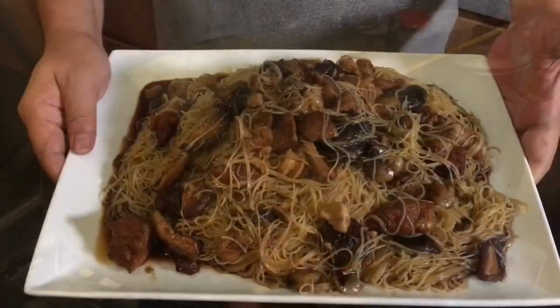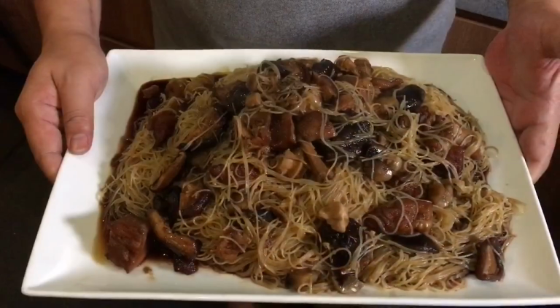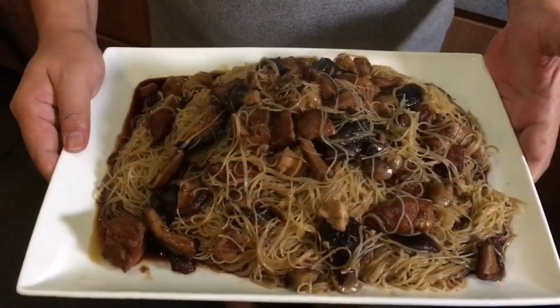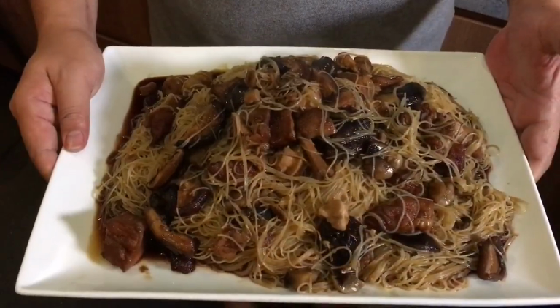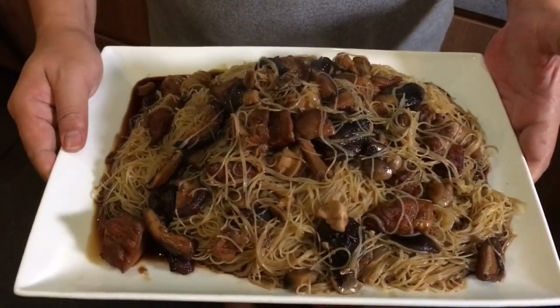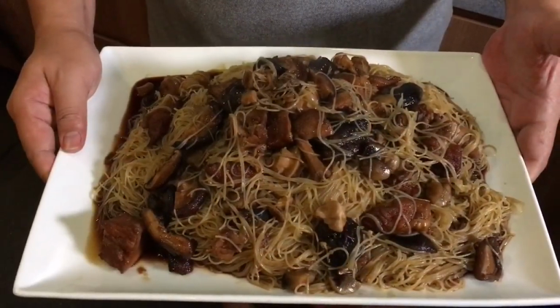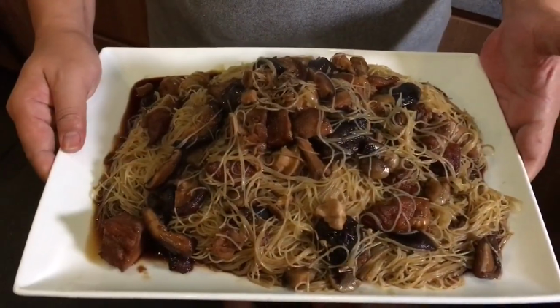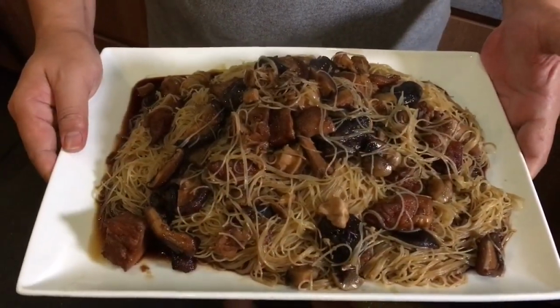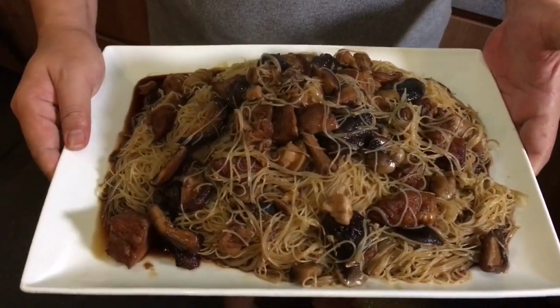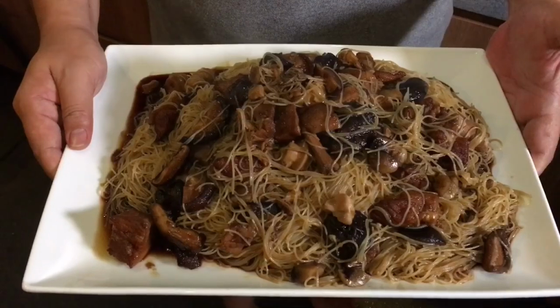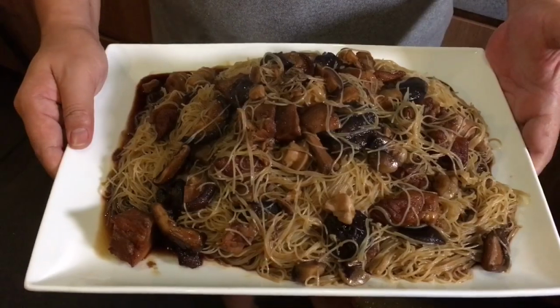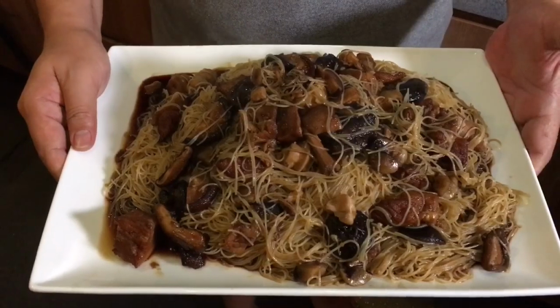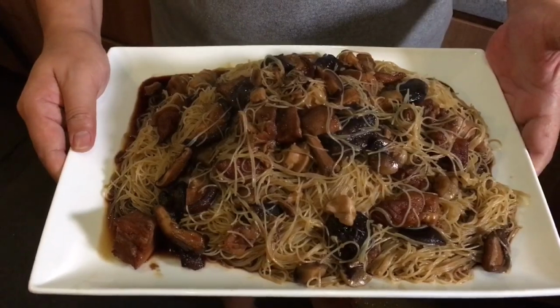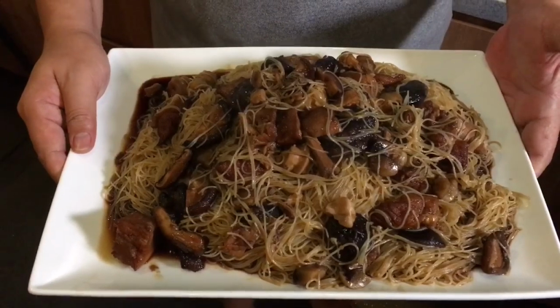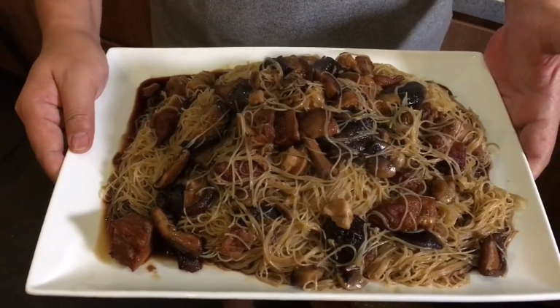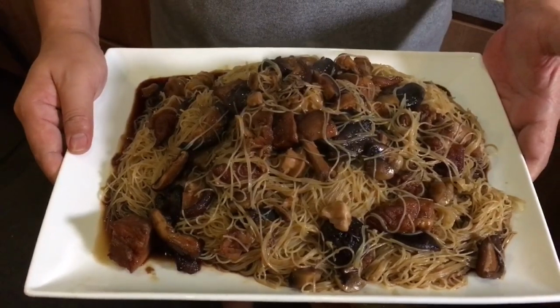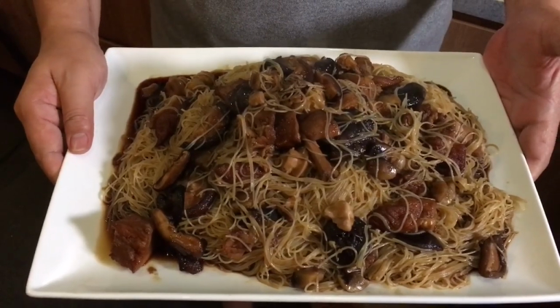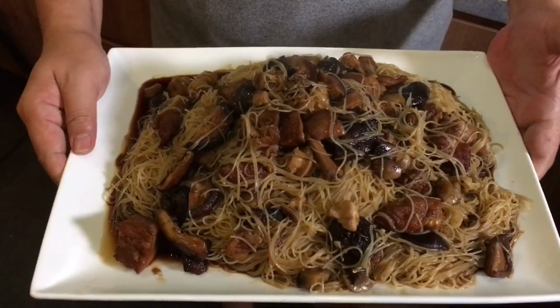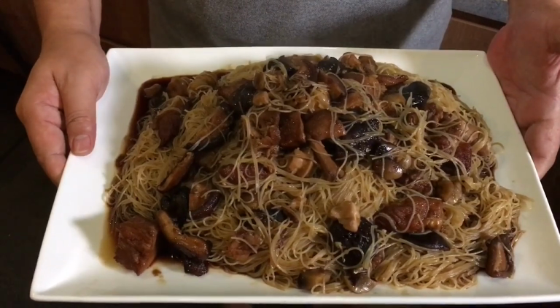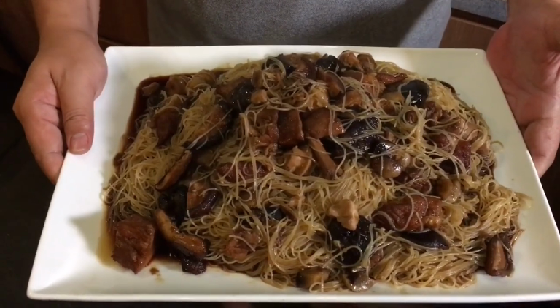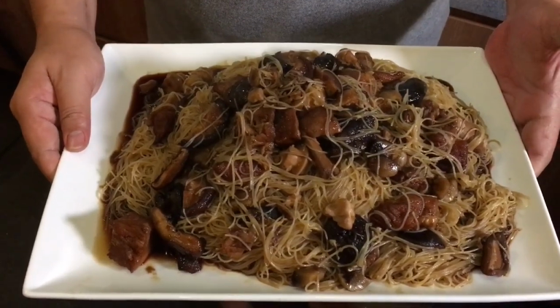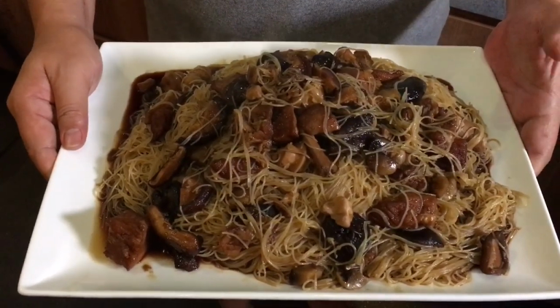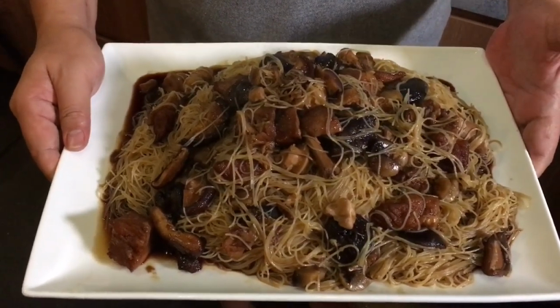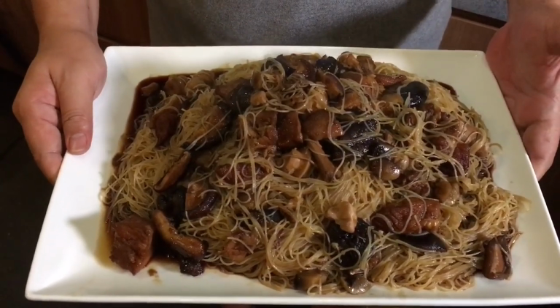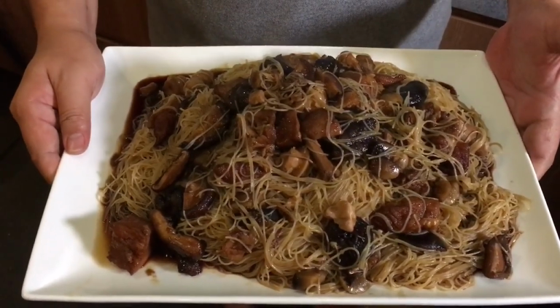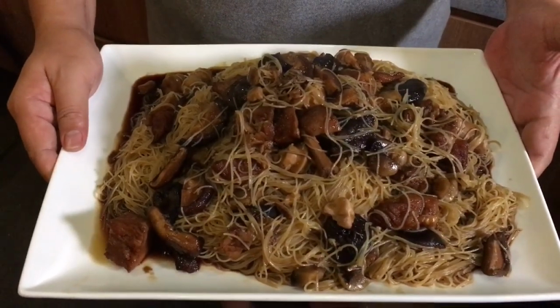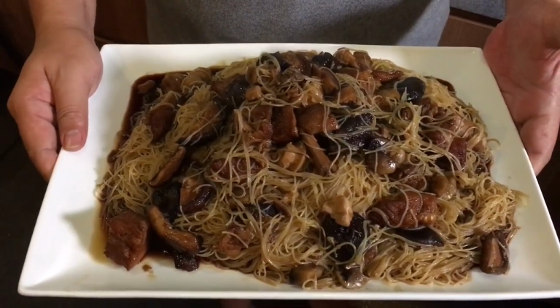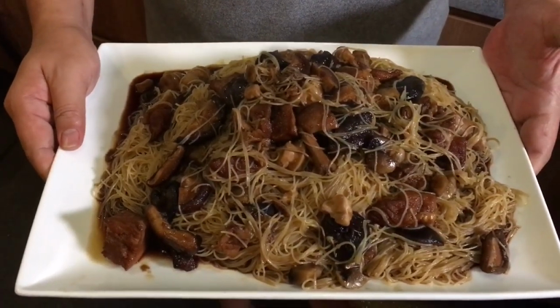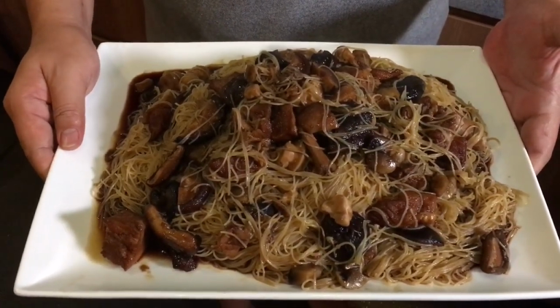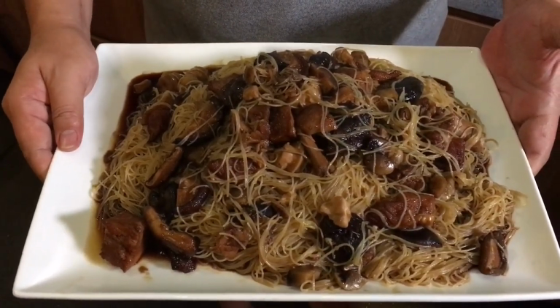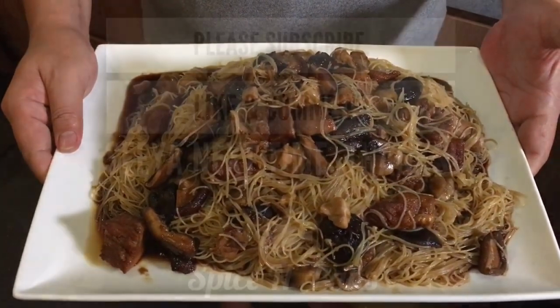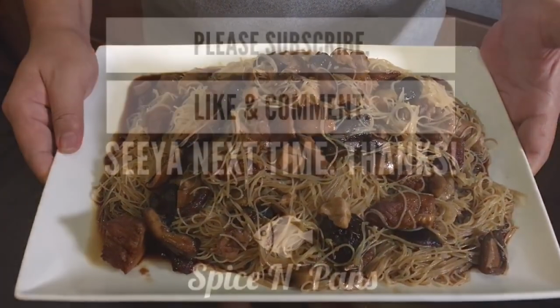Ladies and gentlemen, there you have it — pork knuckle with vermicelli, or zhu jiao mi fen. Hope you enjoyed our video and do subscribe to our channel. Thank you.